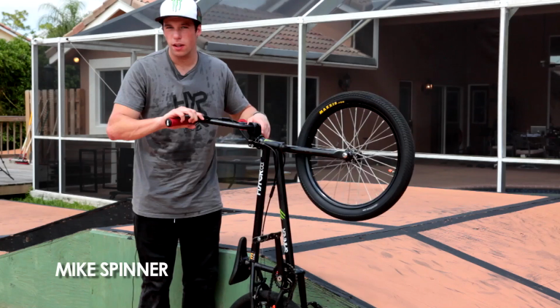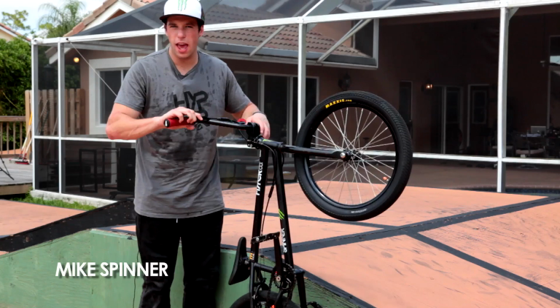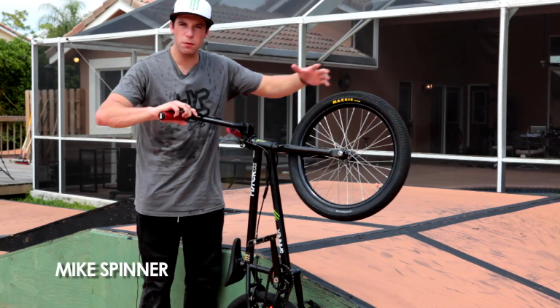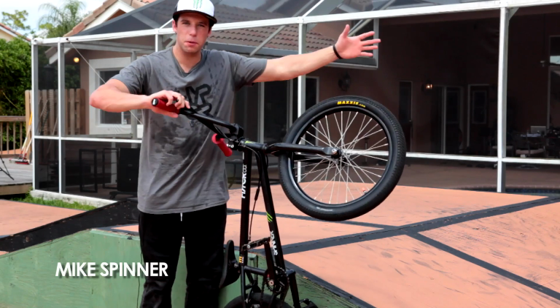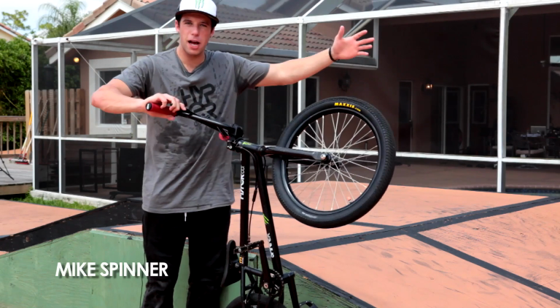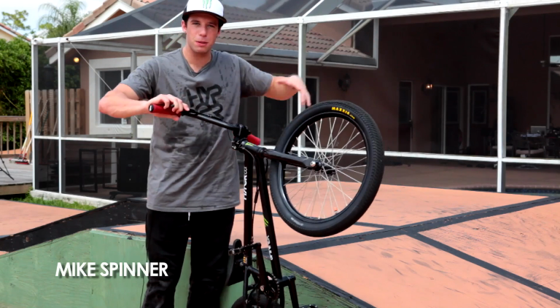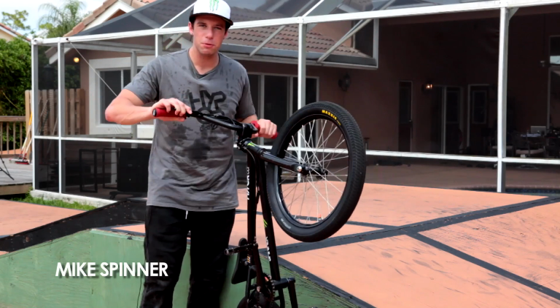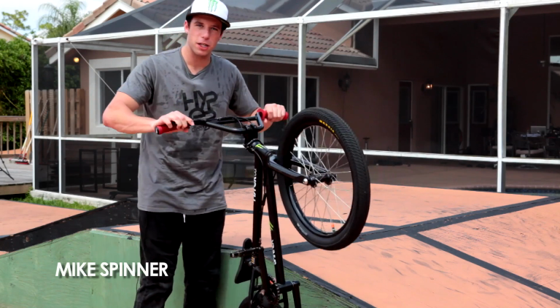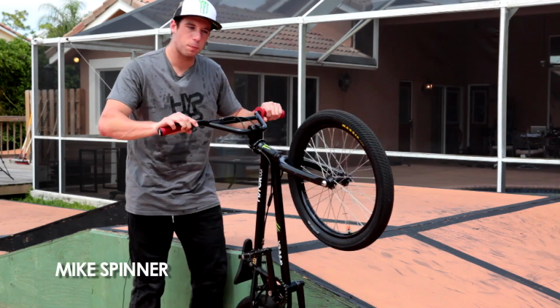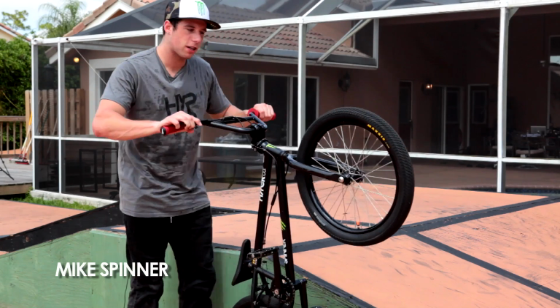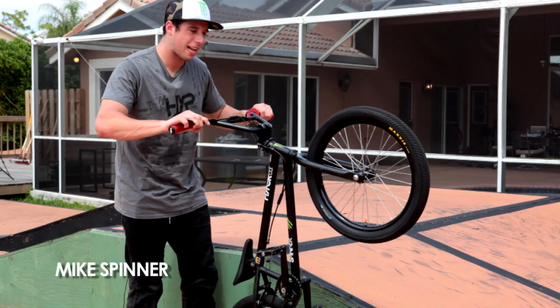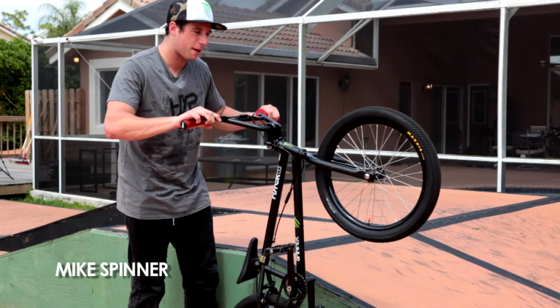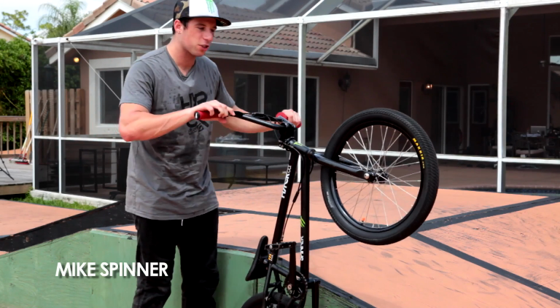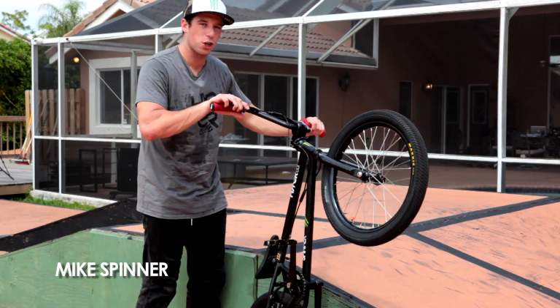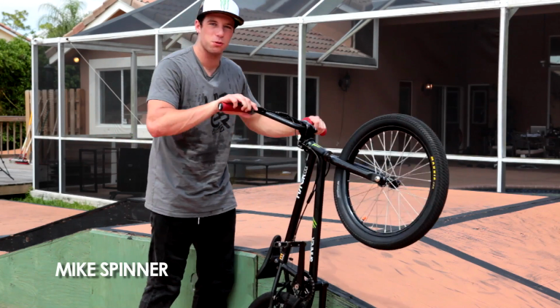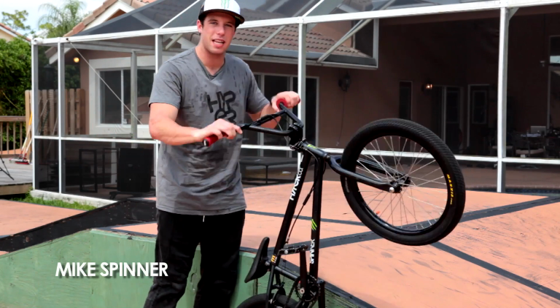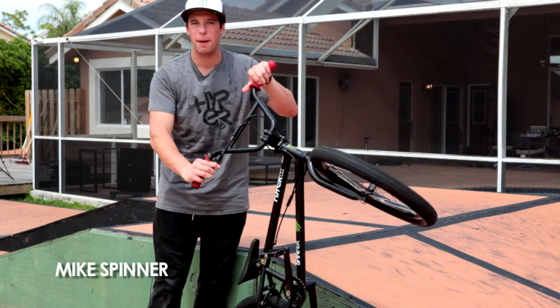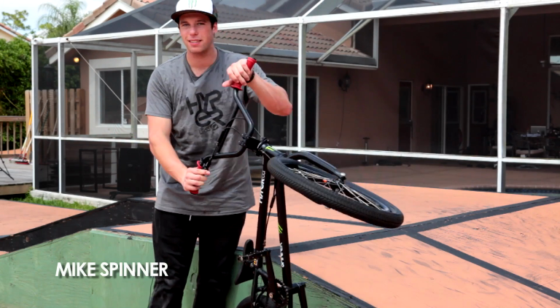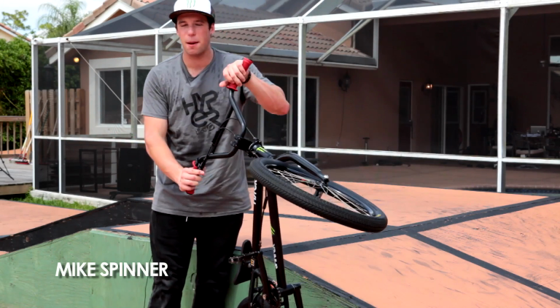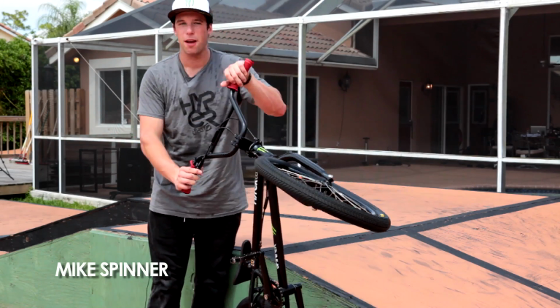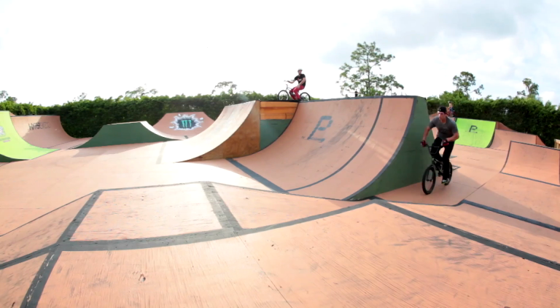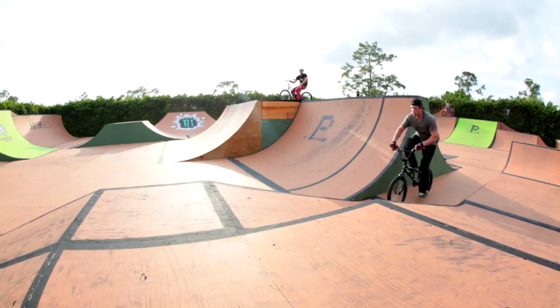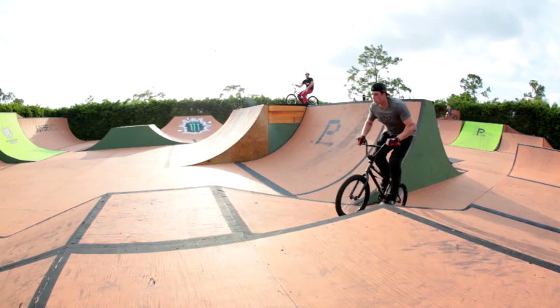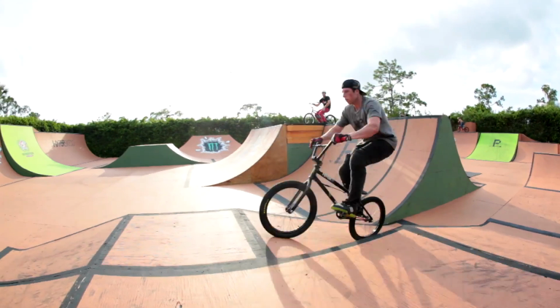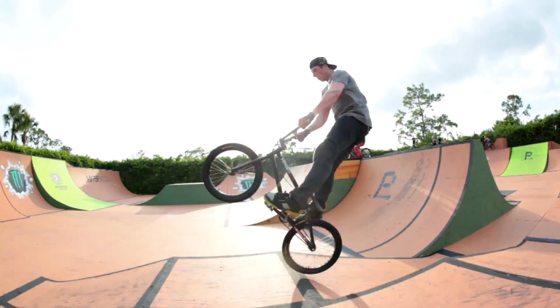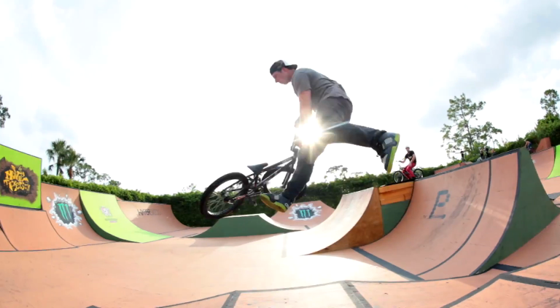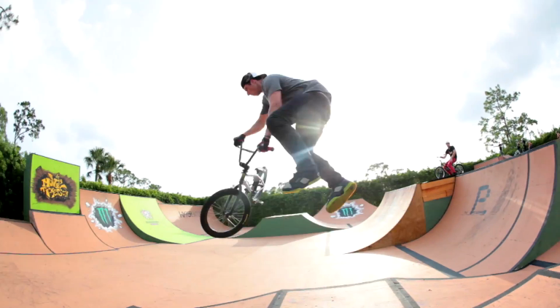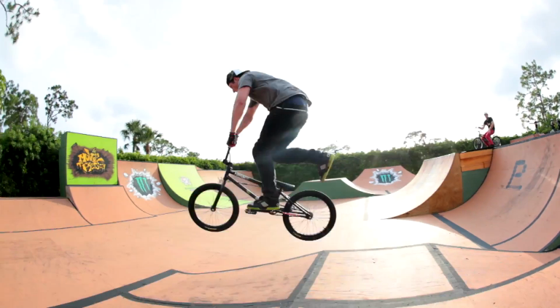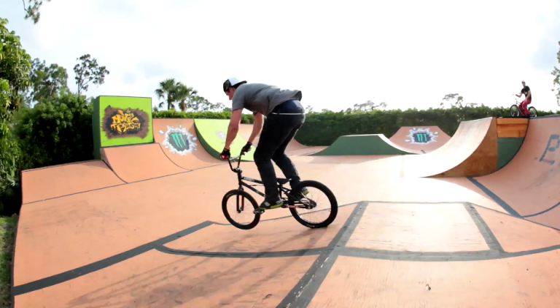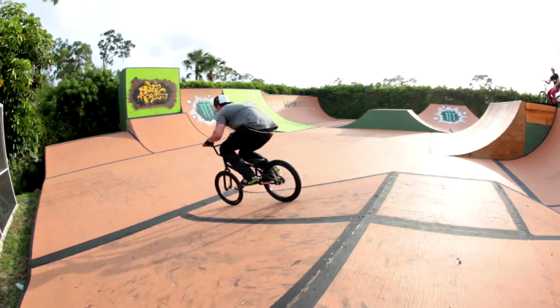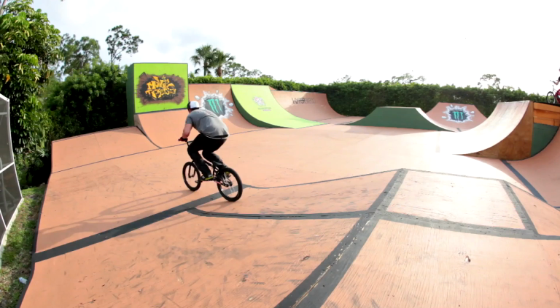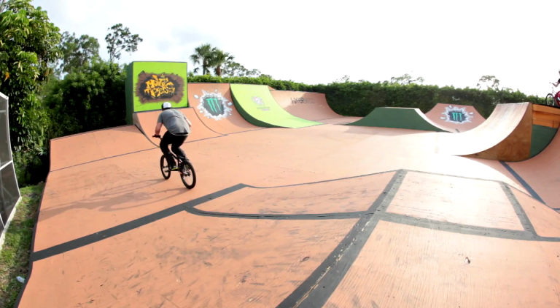Hey, what's up guys? My name is Mike Spinner and I'm here to show you step-by-step on how to do a tail-up over a wedge-to-edge.